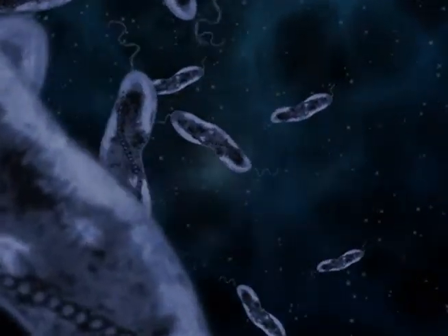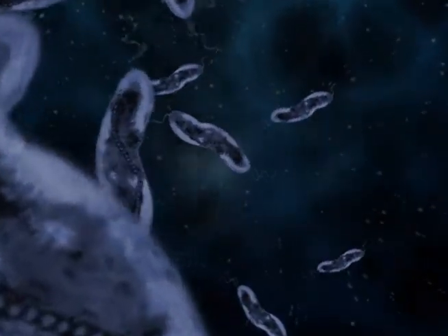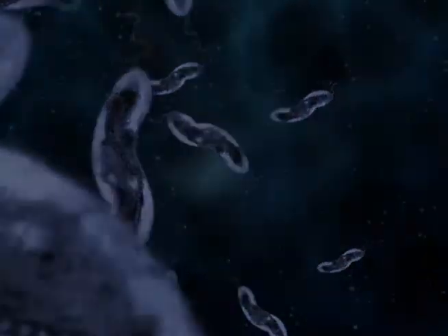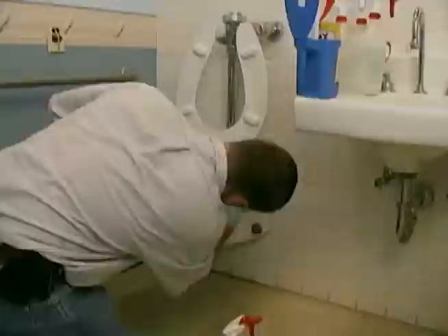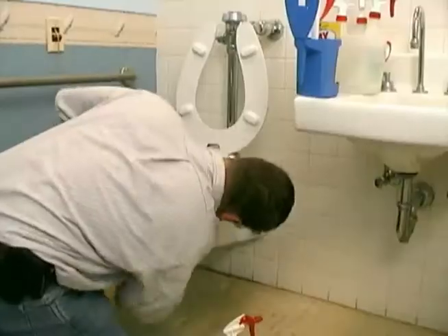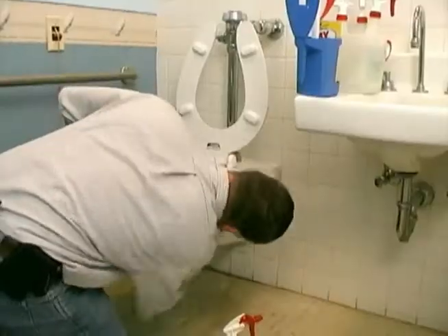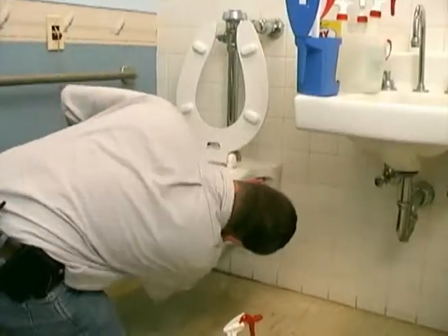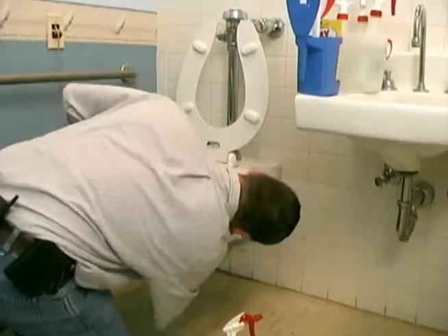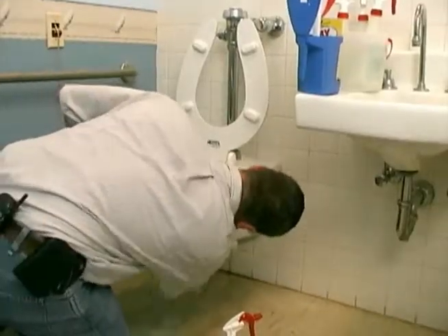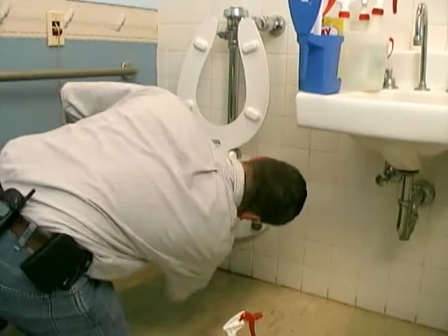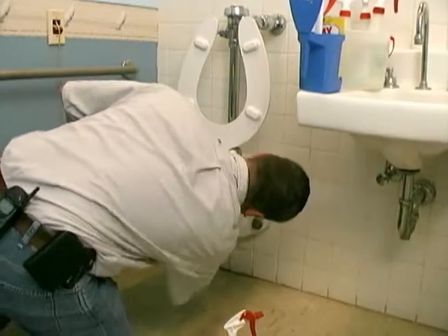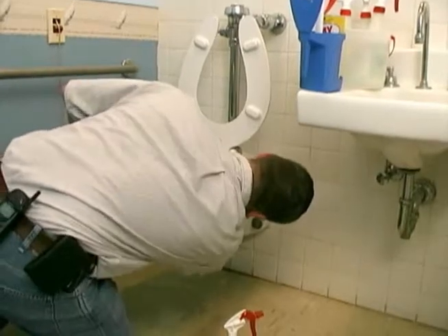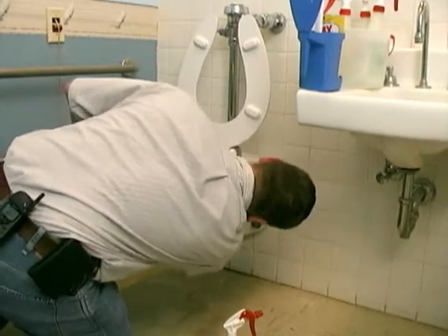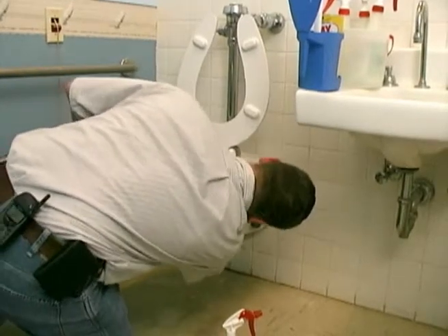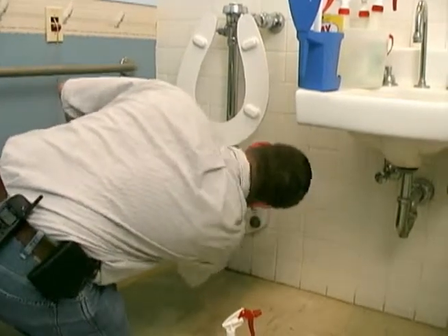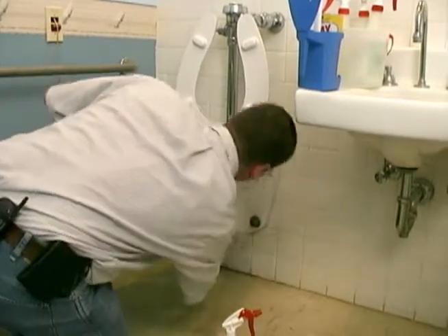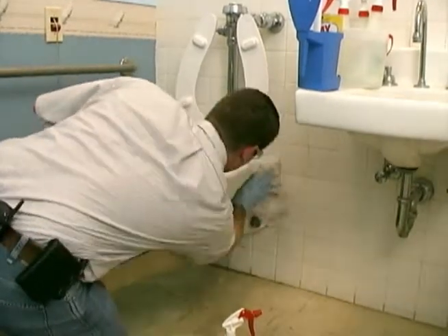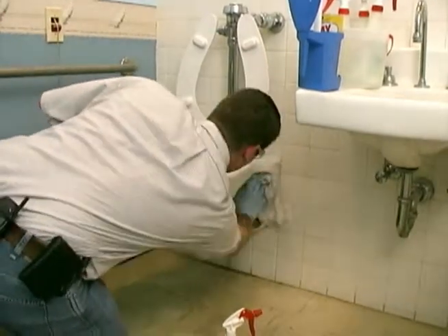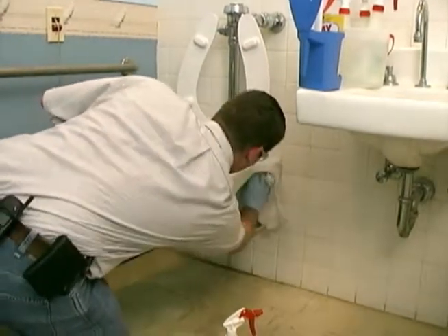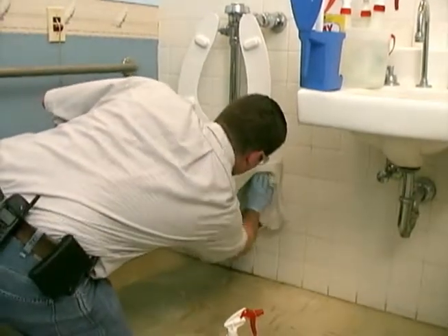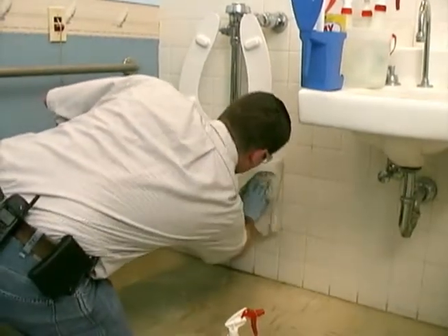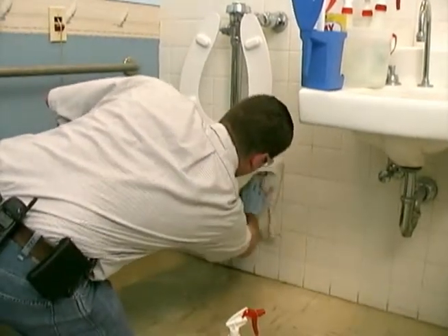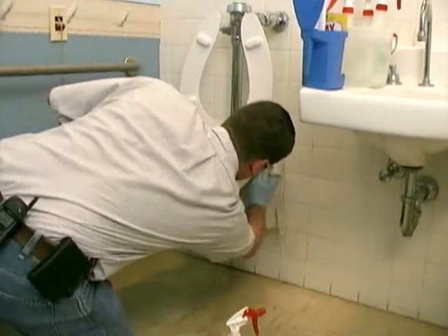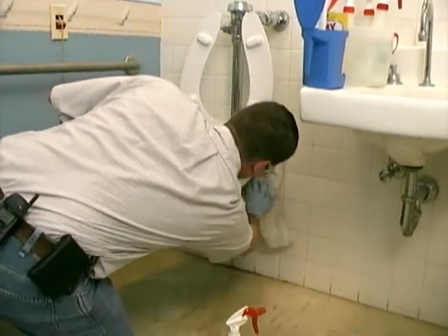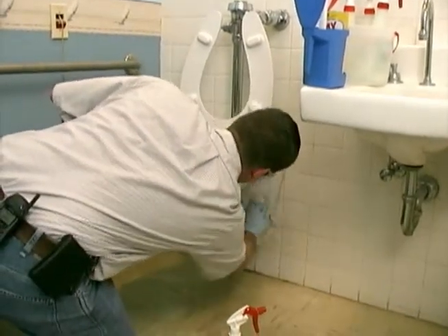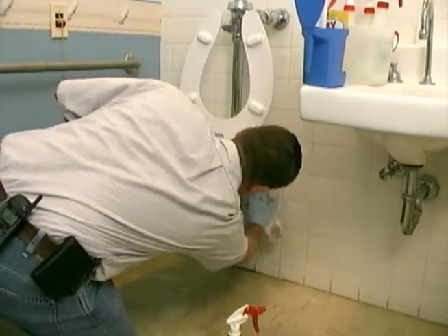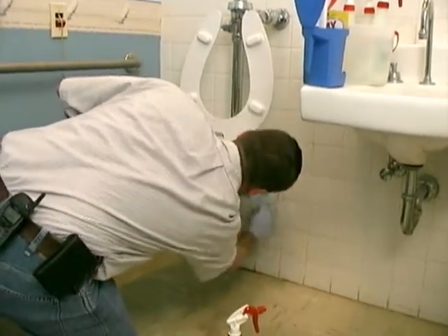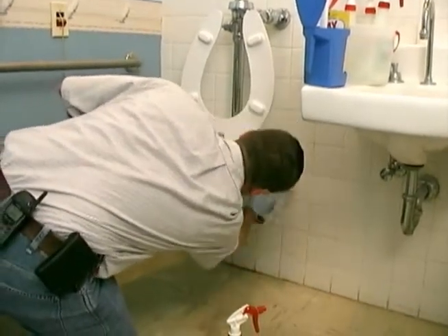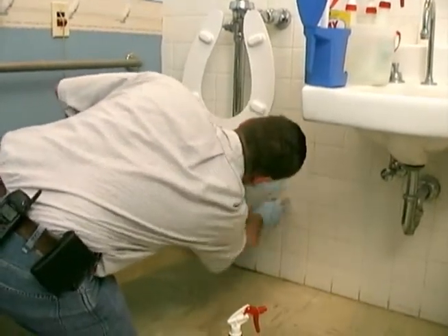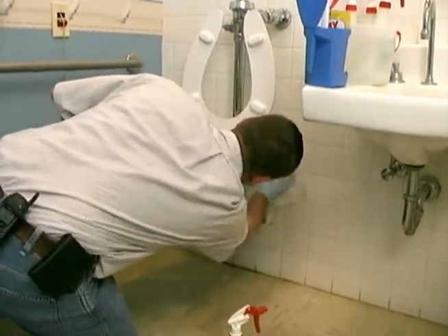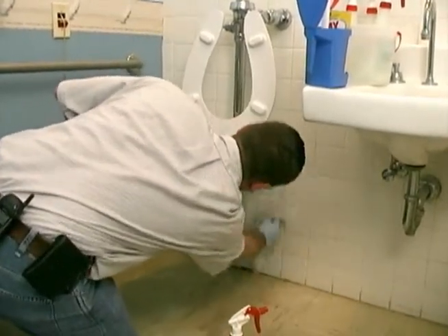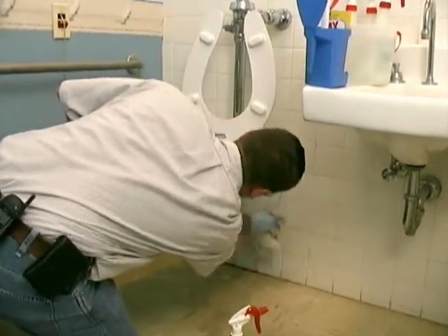Then, whoever cleans the restroom ends up crawling around on their hands and knees, wiping soiled surfaces and fixtures by hand.